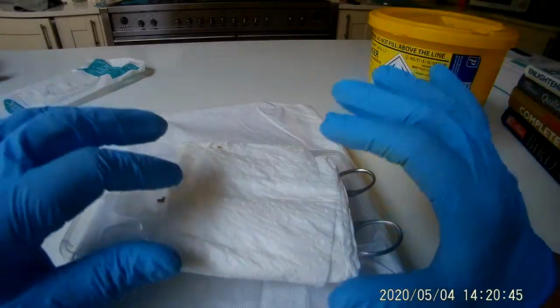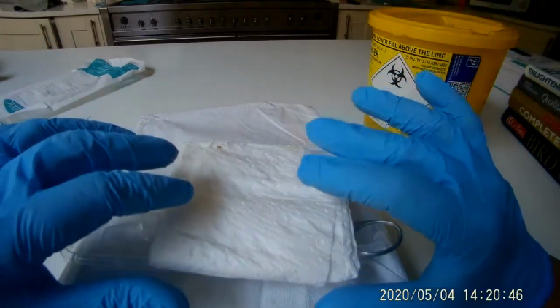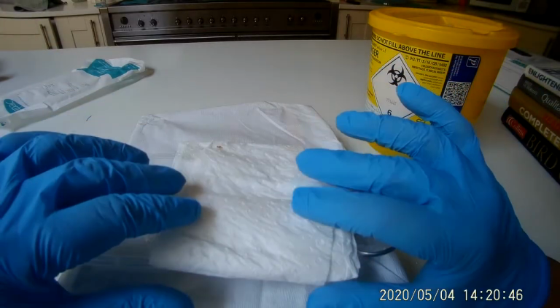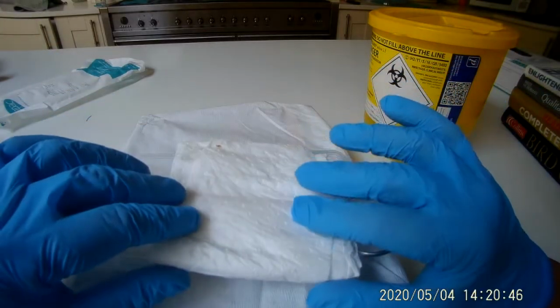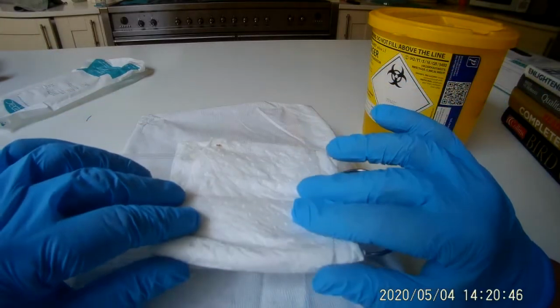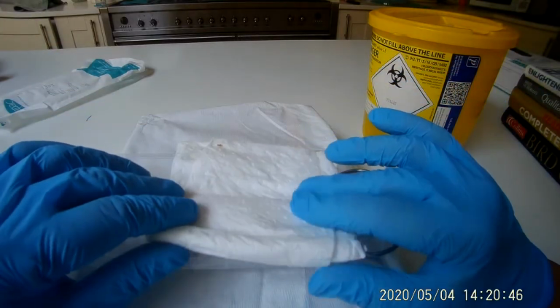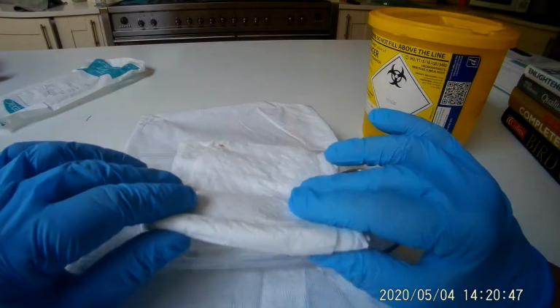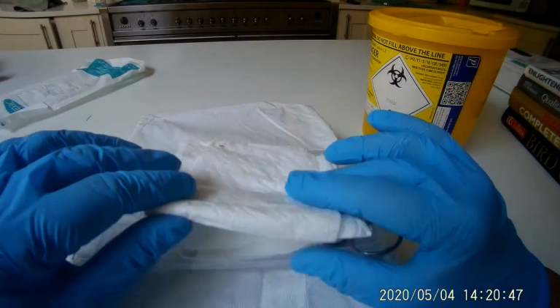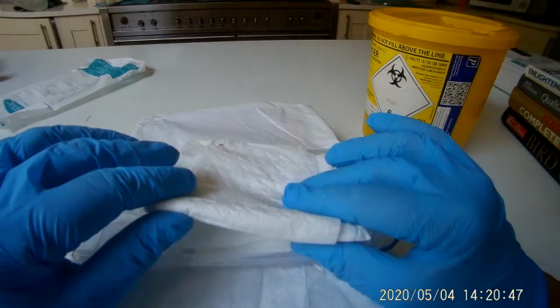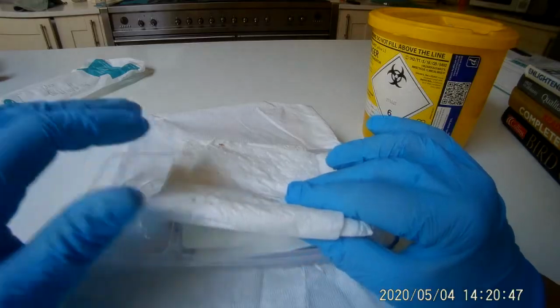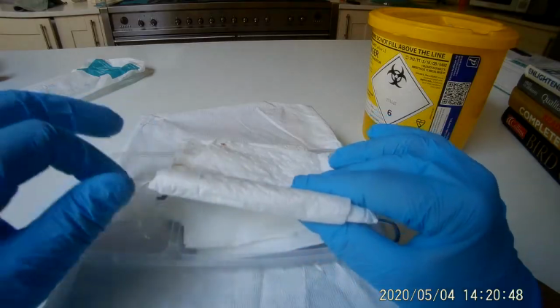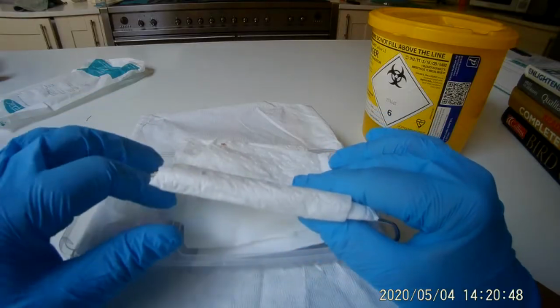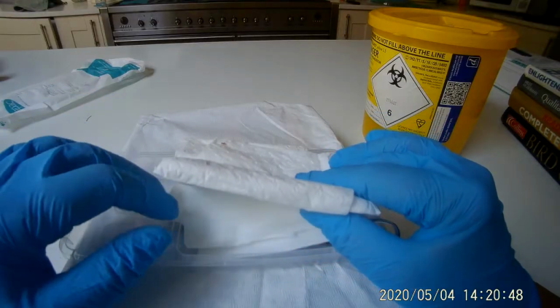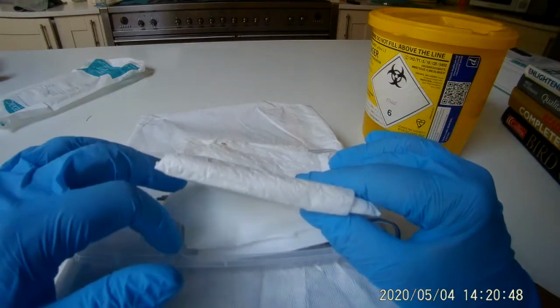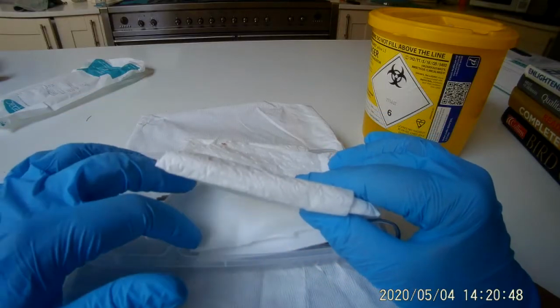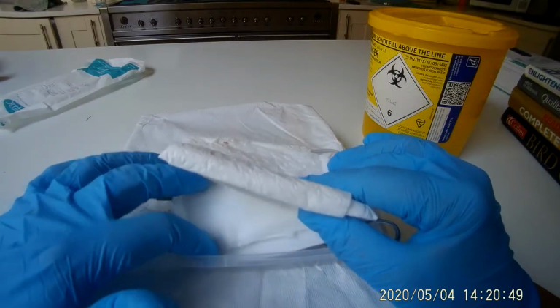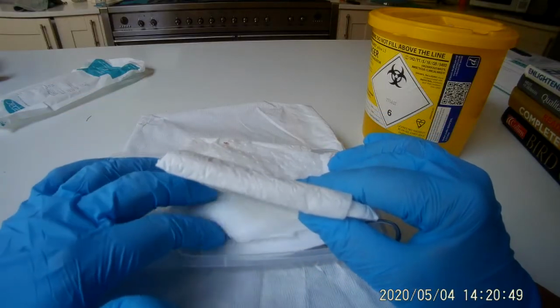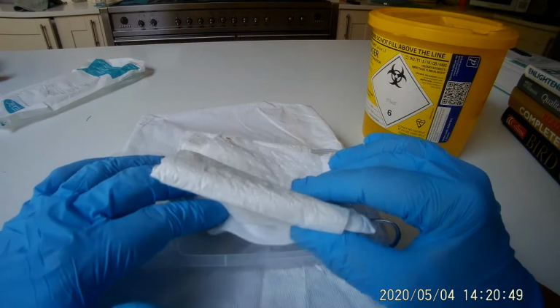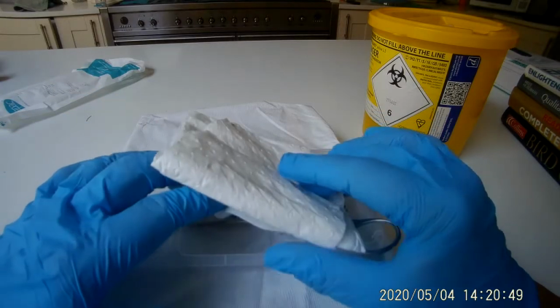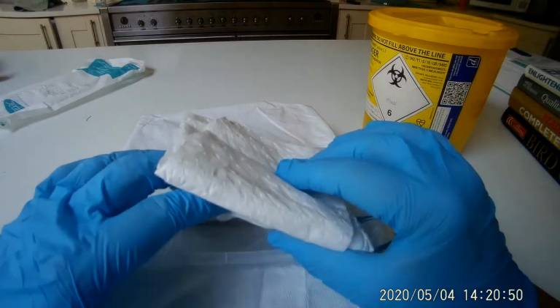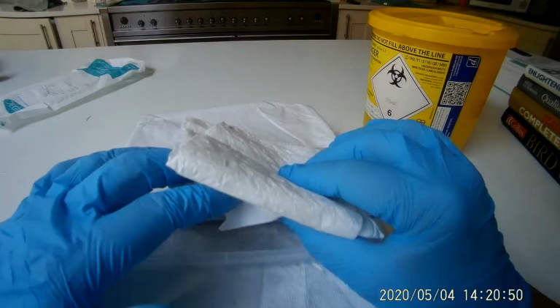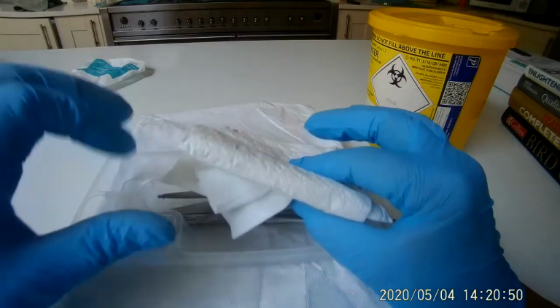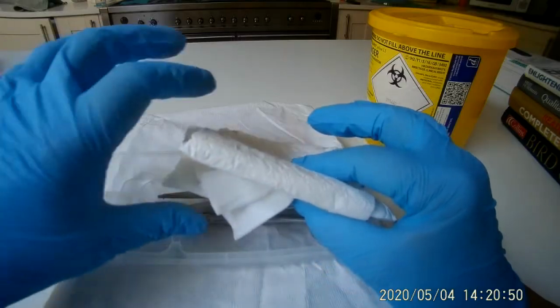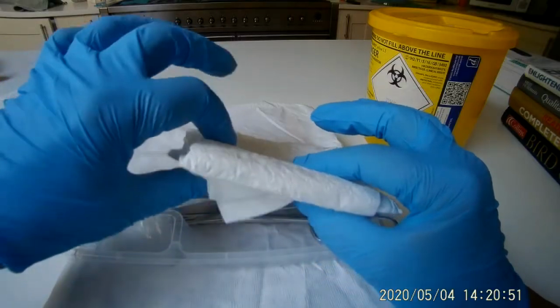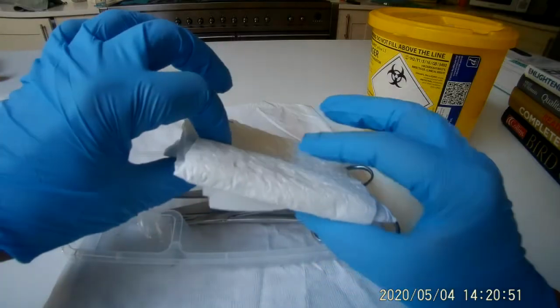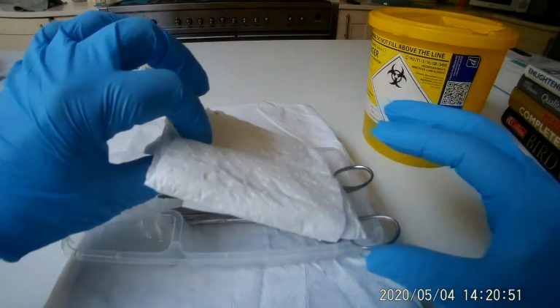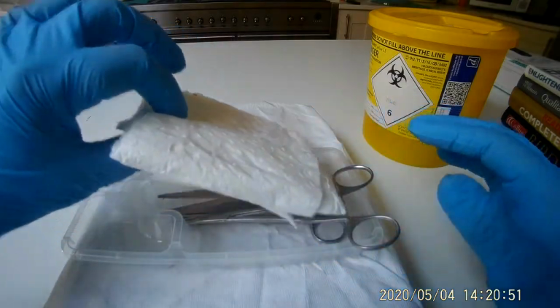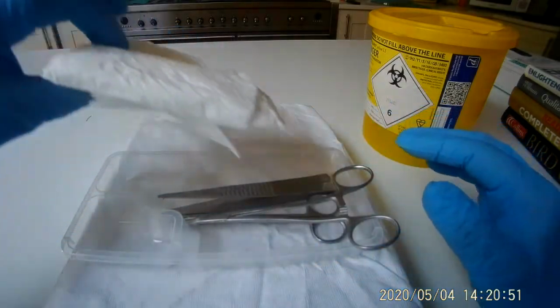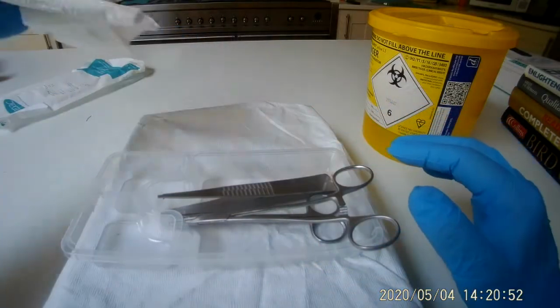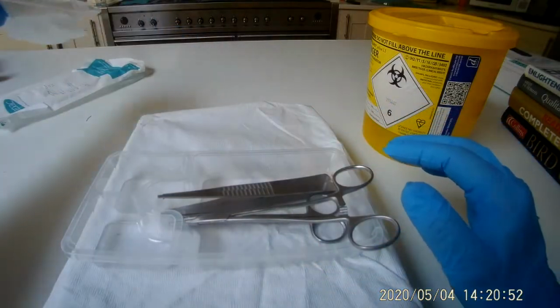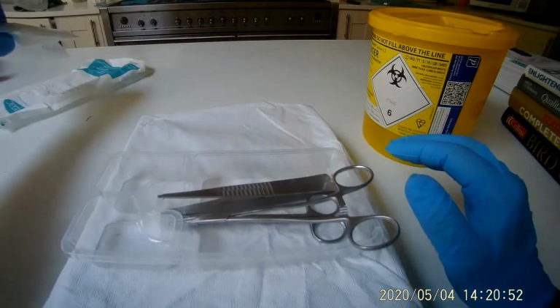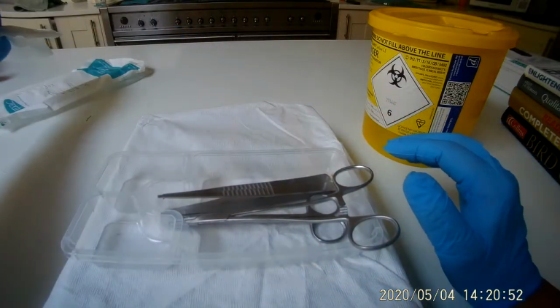Please remove the sterile drapes, gauze and gauze balls. Keep these for part two.